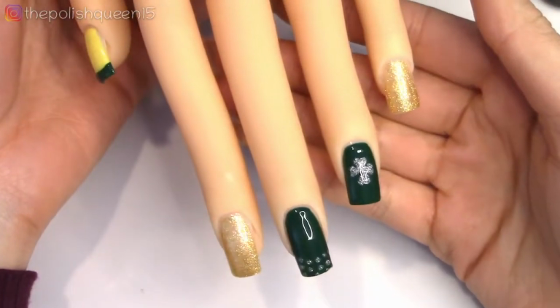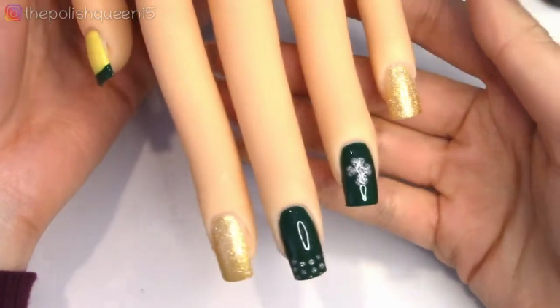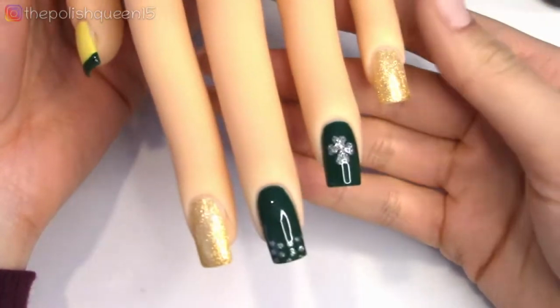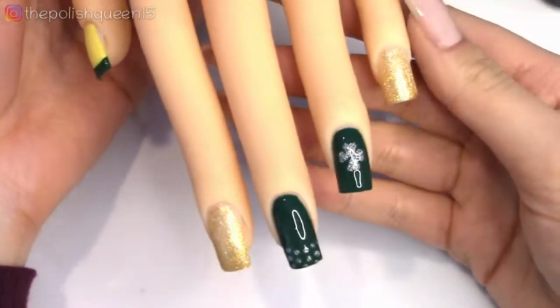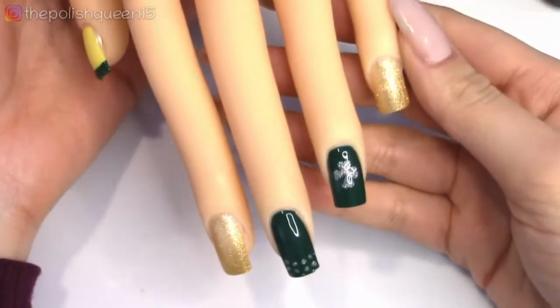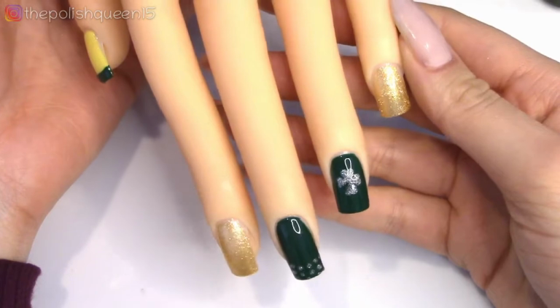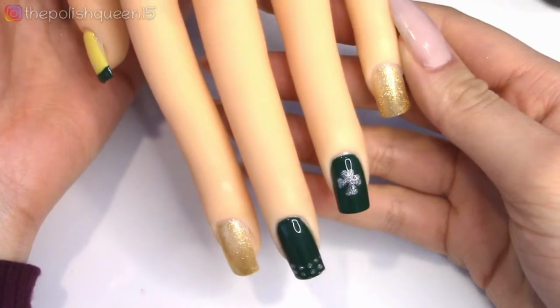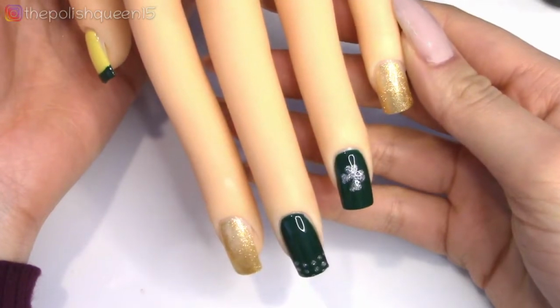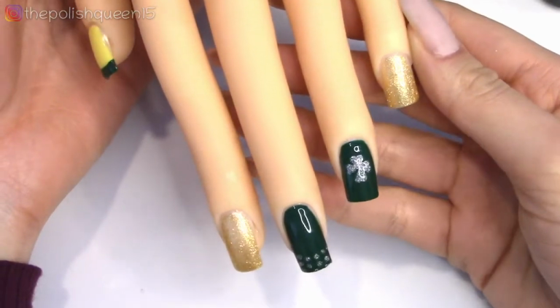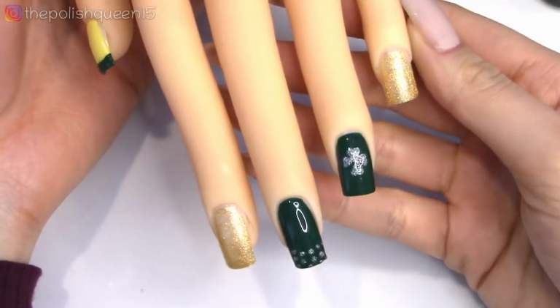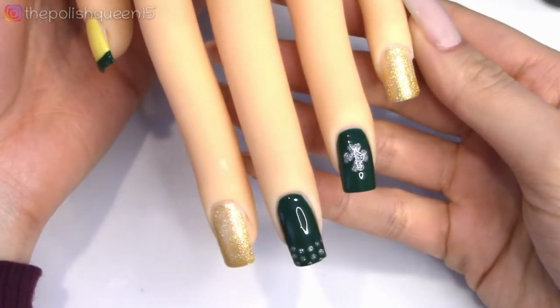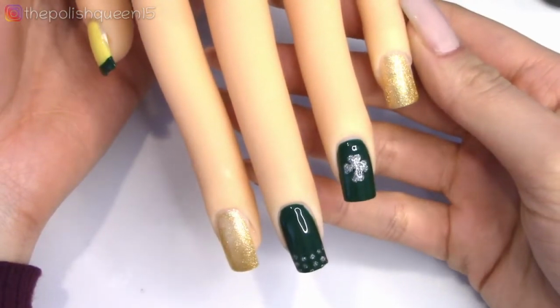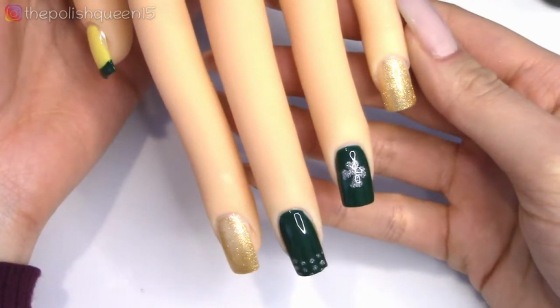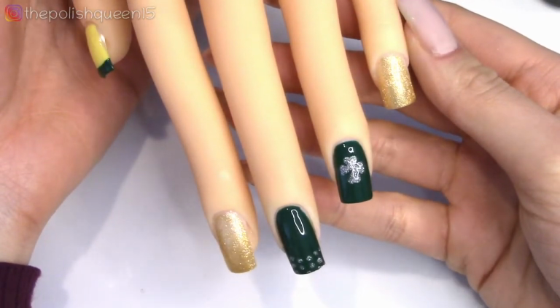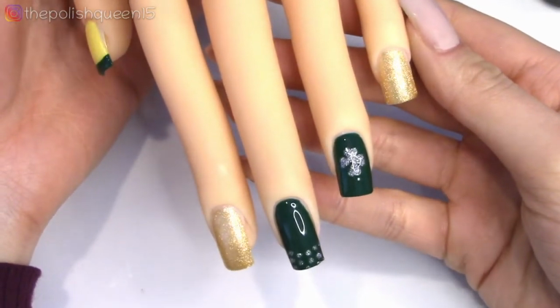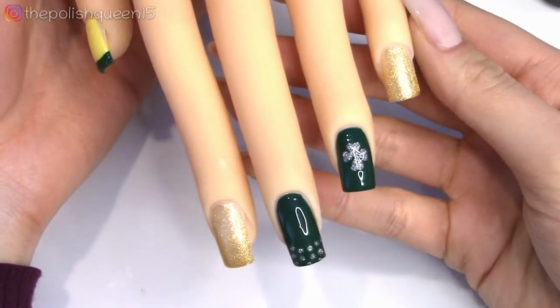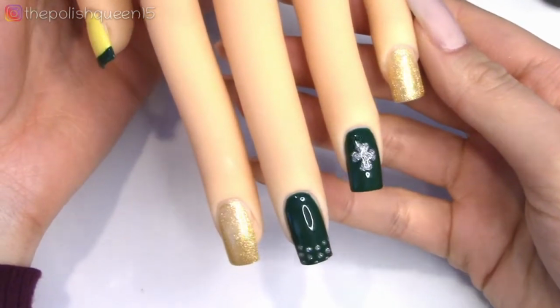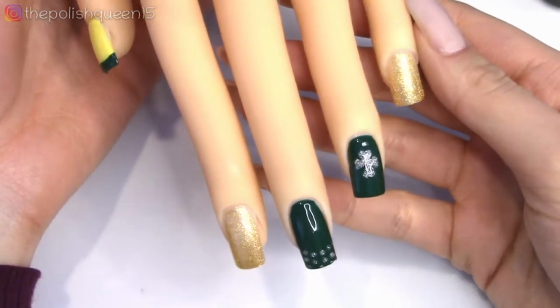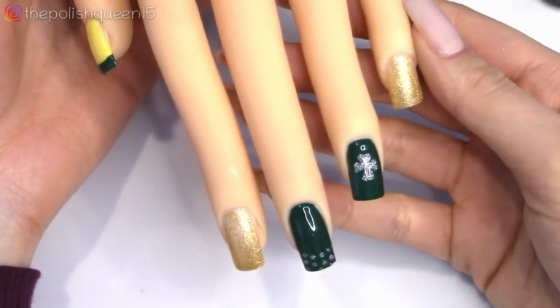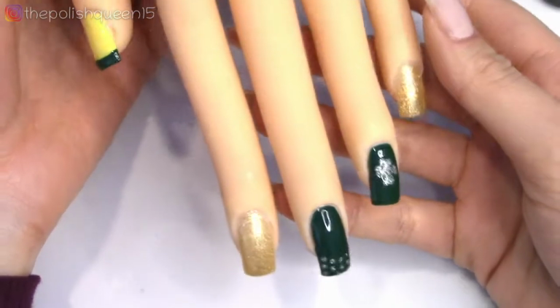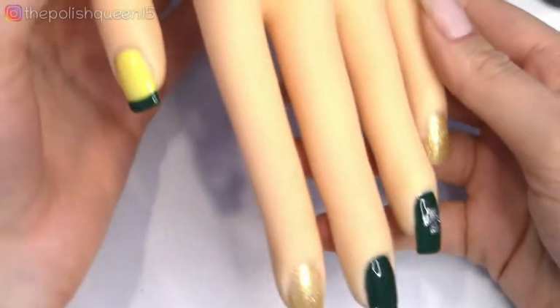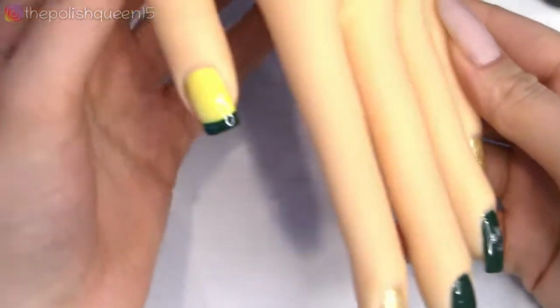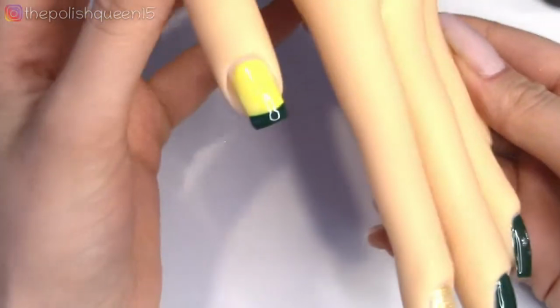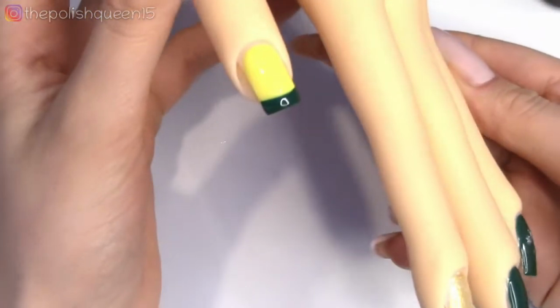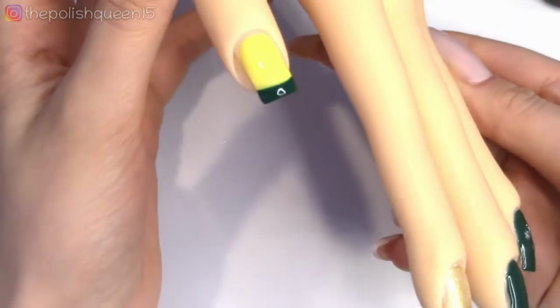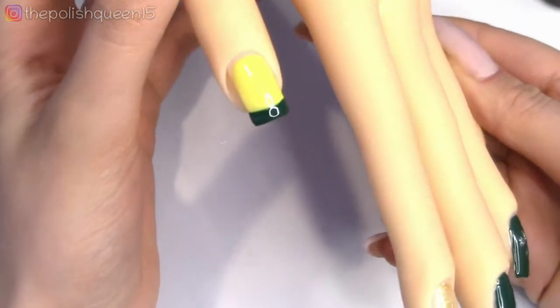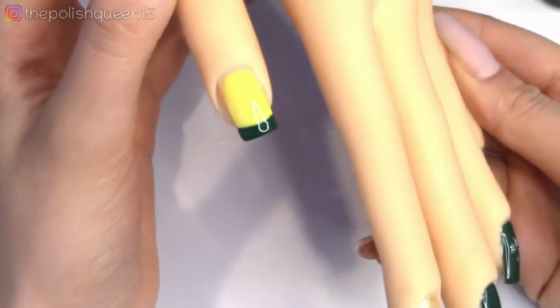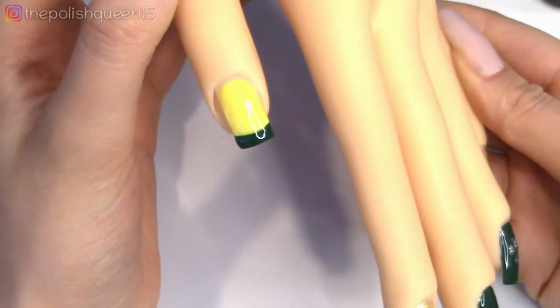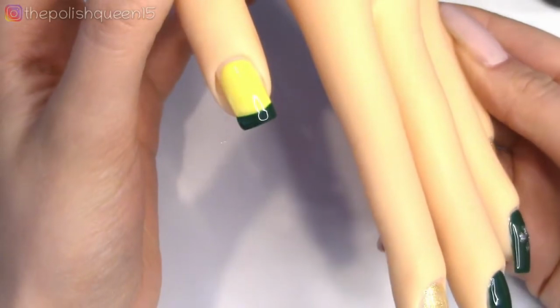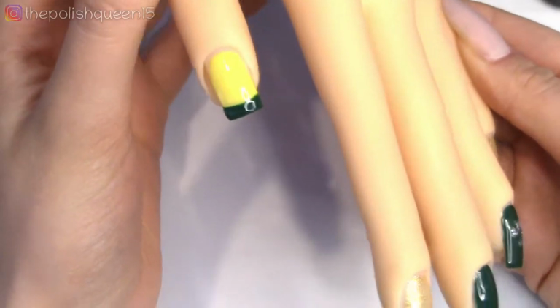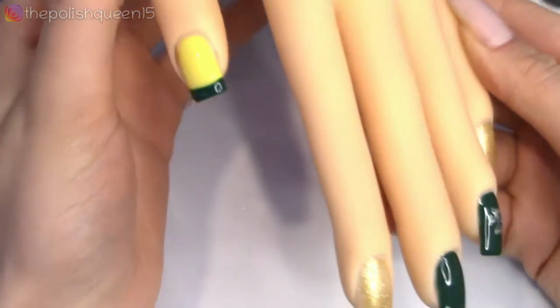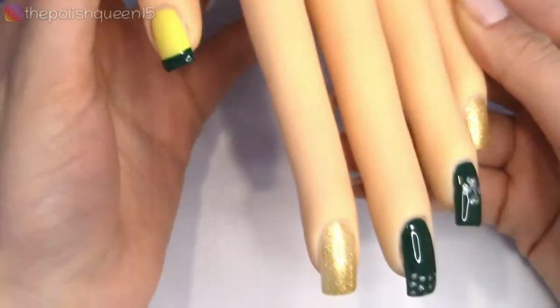Then once I had cured everything, including the nail art, I applied a top coat and then cured that as well for 30 seconds. All these coats I am curing for 30 seconds. So here is what the finished mani looks like — super simple, St. Patrick's Day themed.